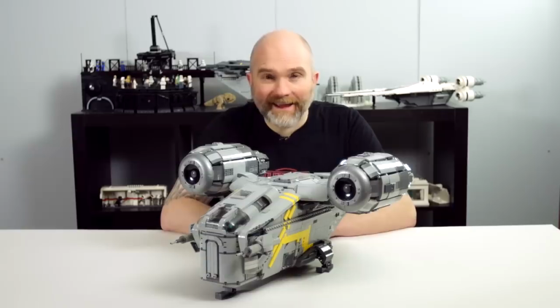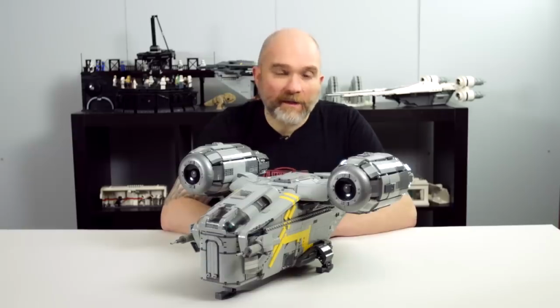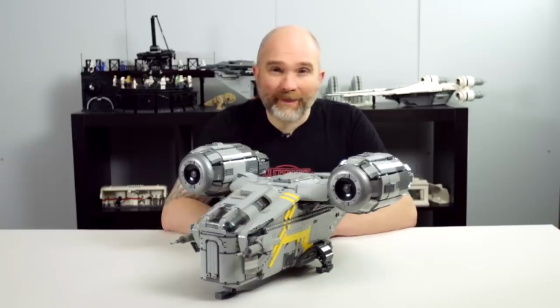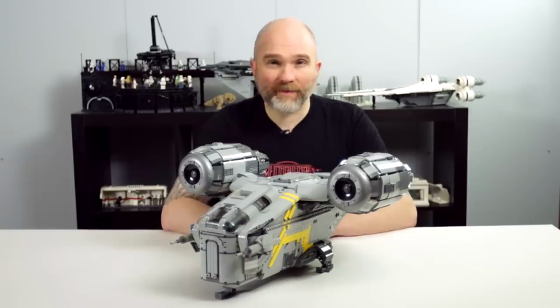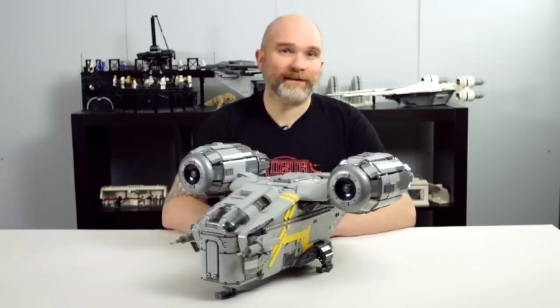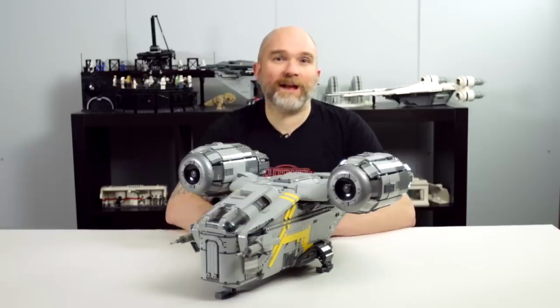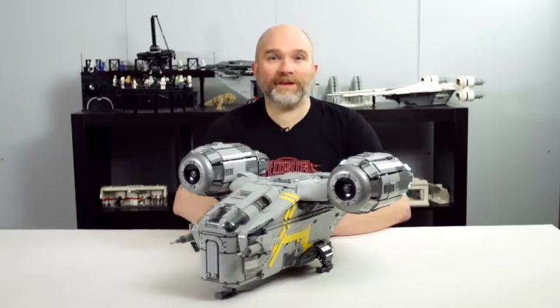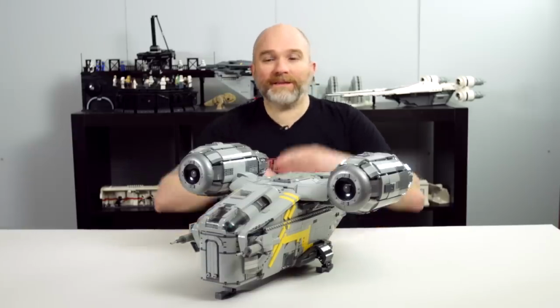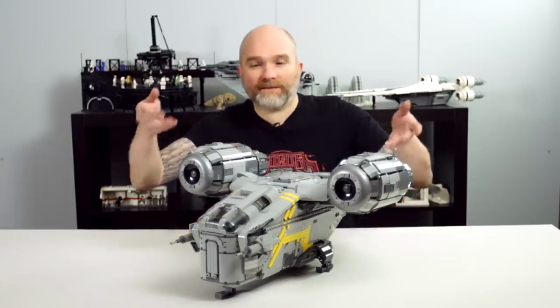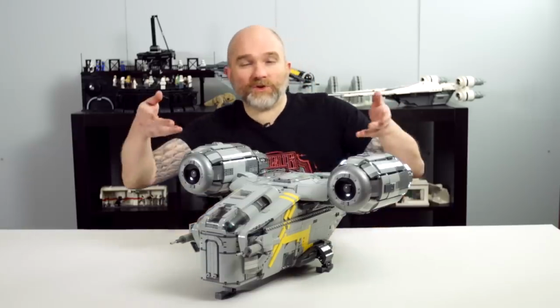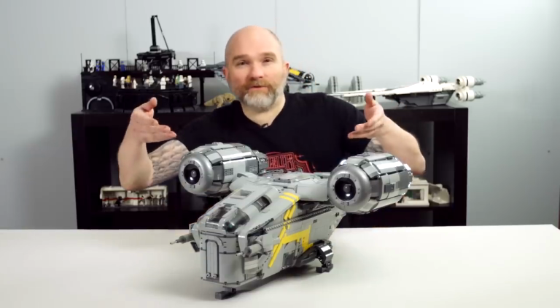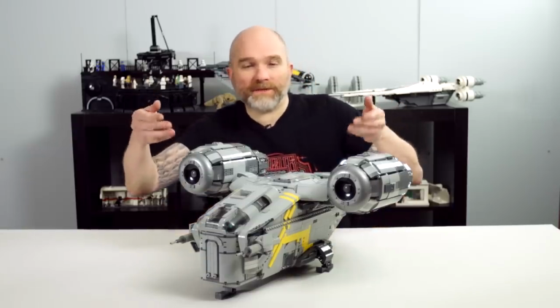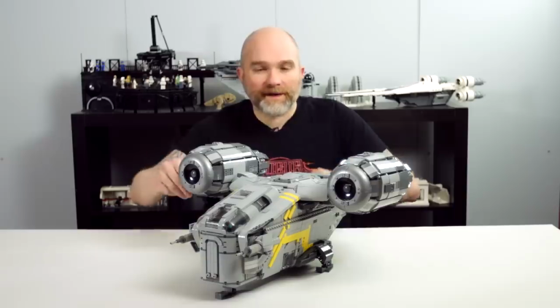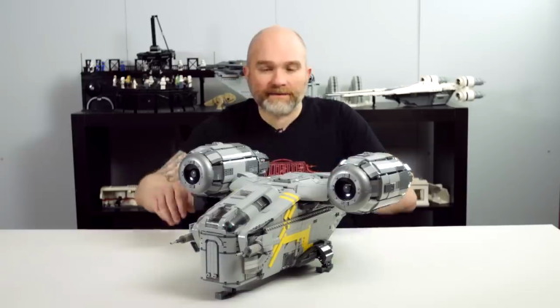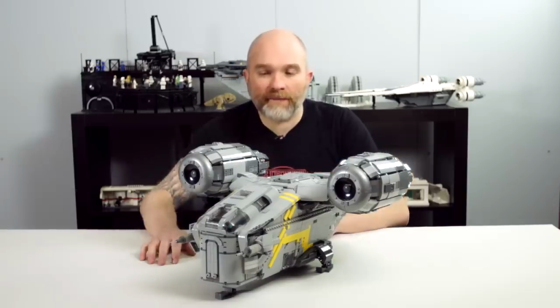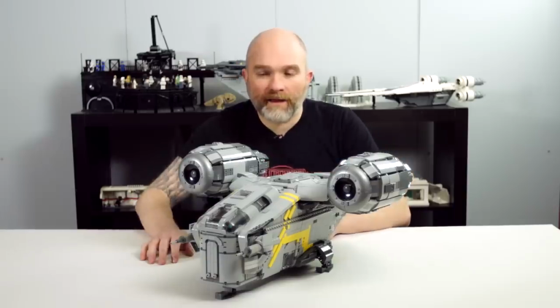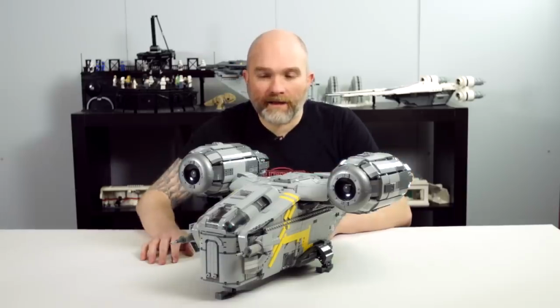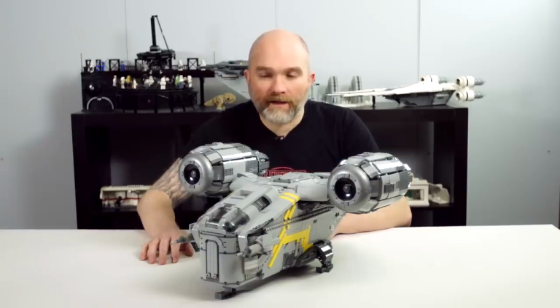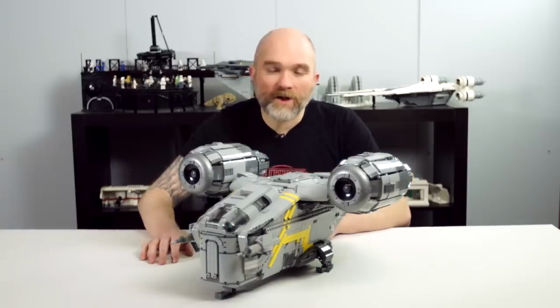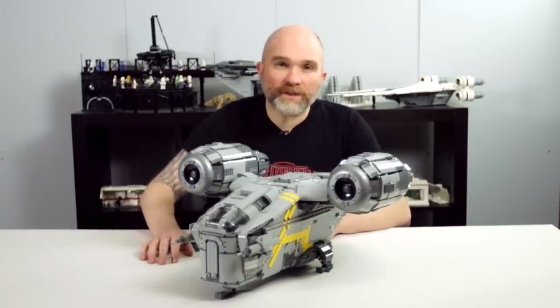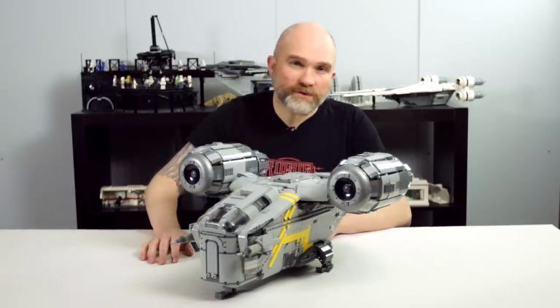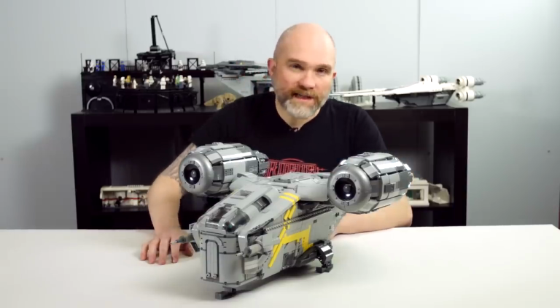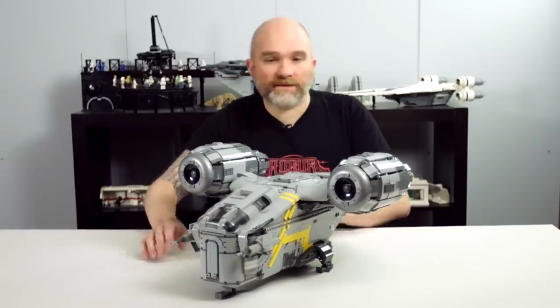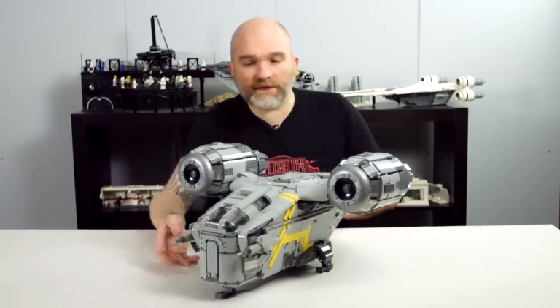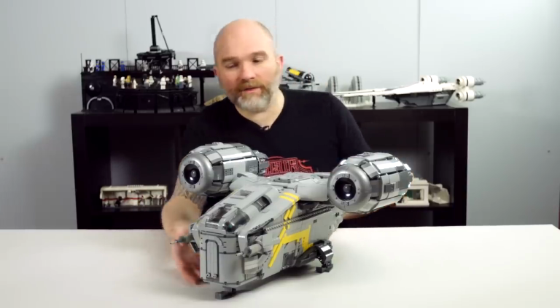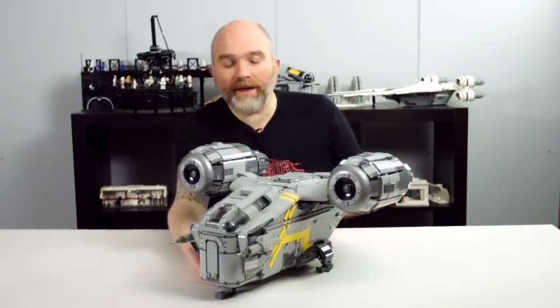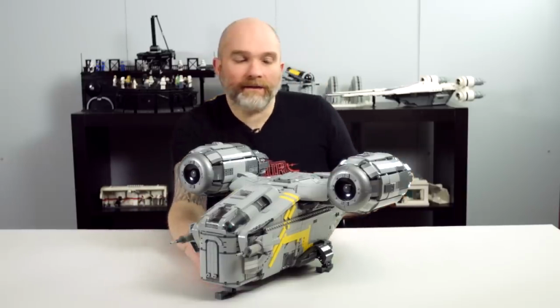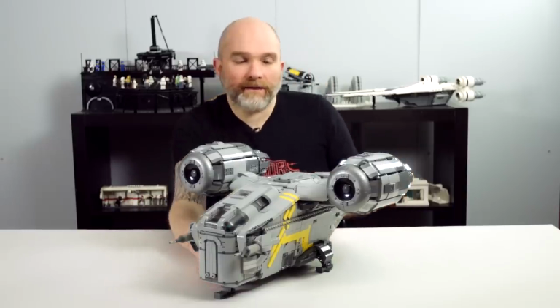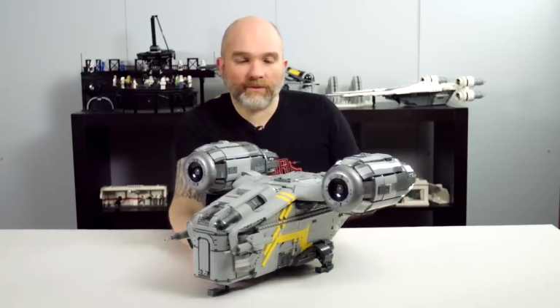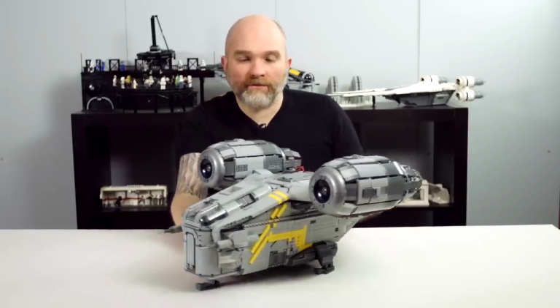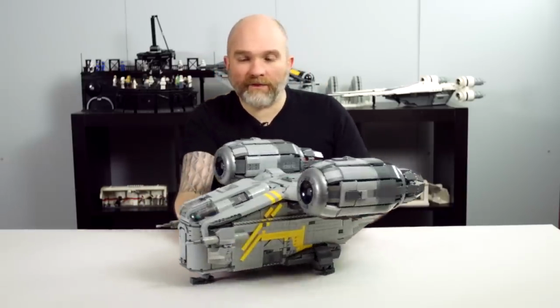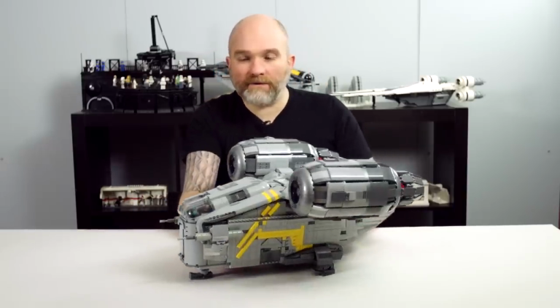Hi, Papaglop here. I built this version of the Razor Crest. I called it UCS because it's quite big — it's more than 5 kilos.